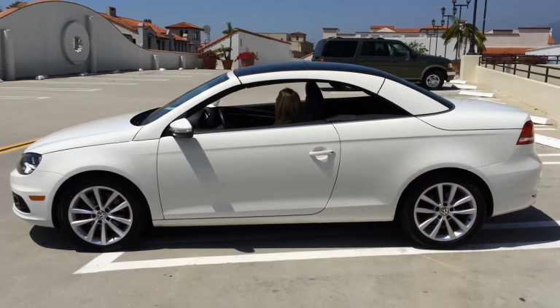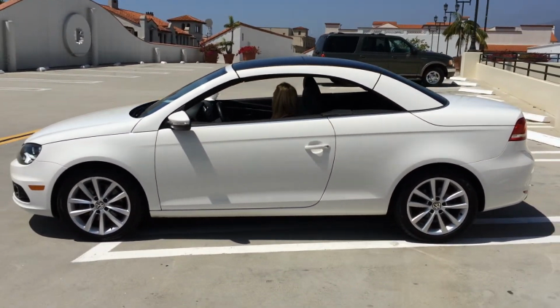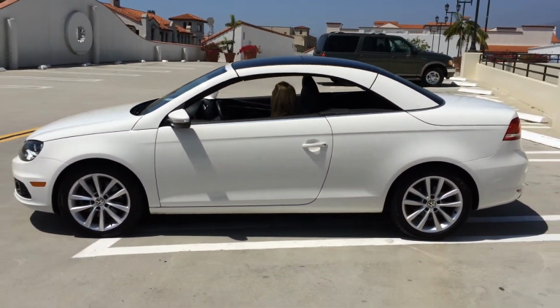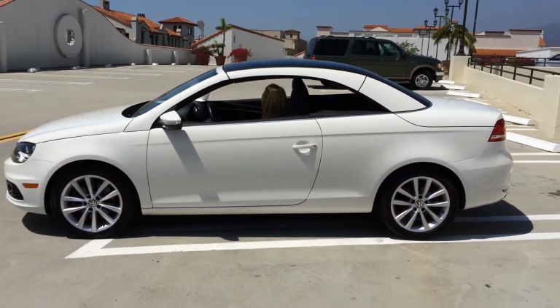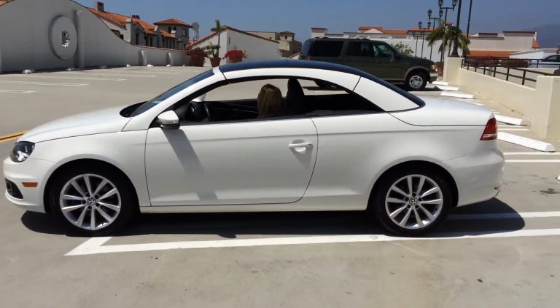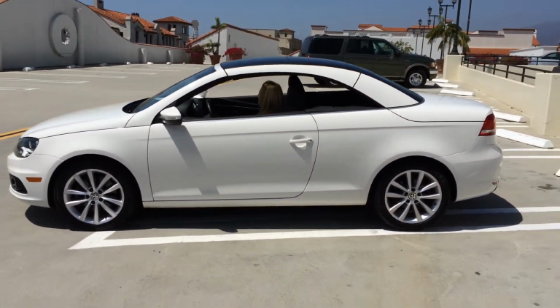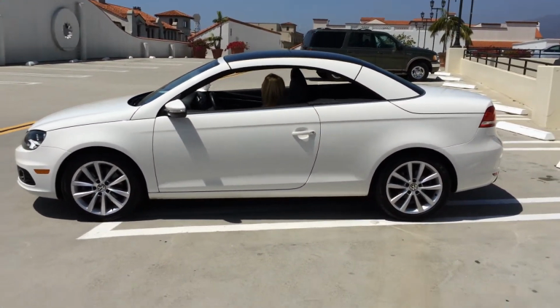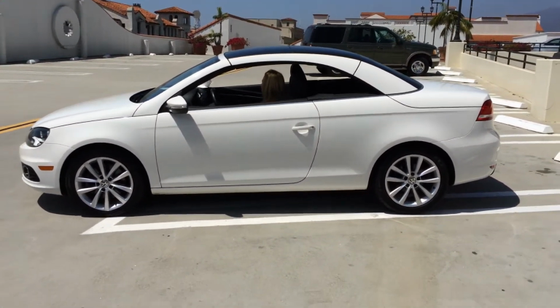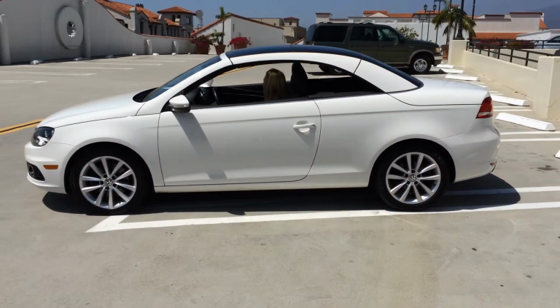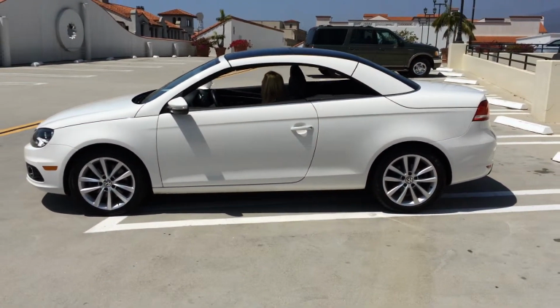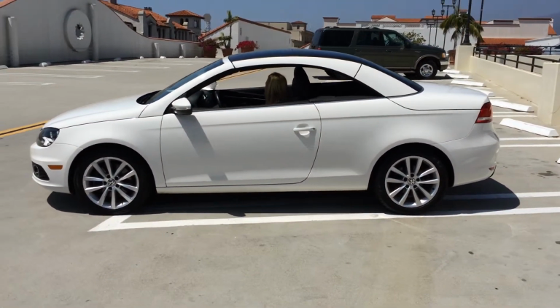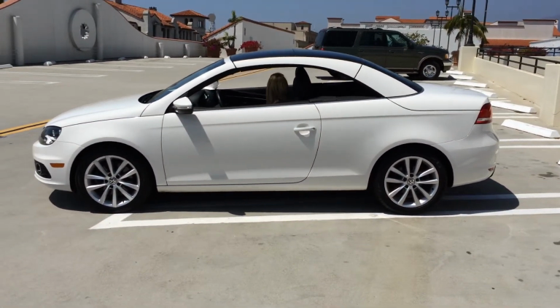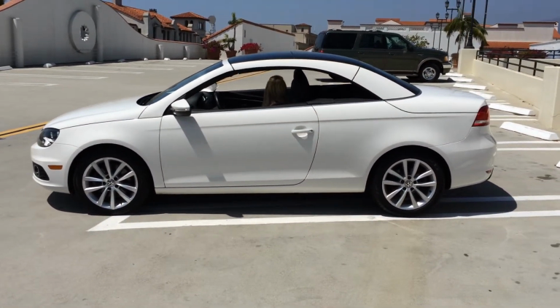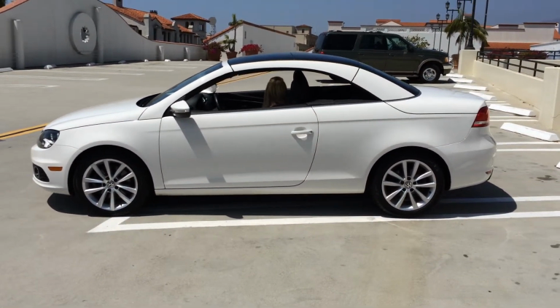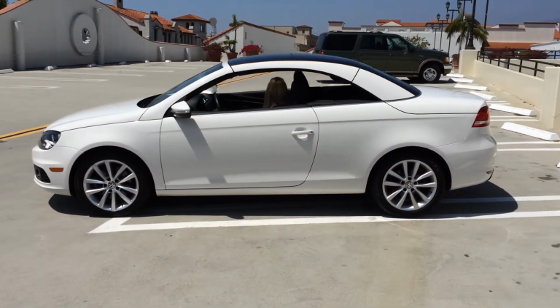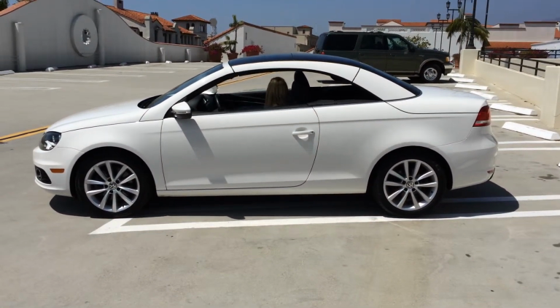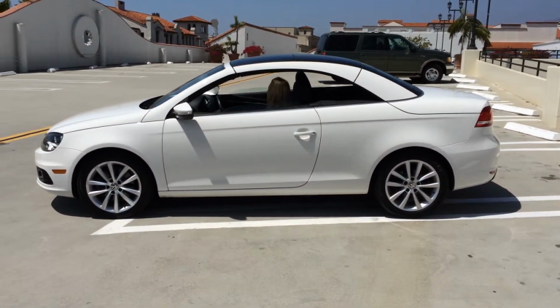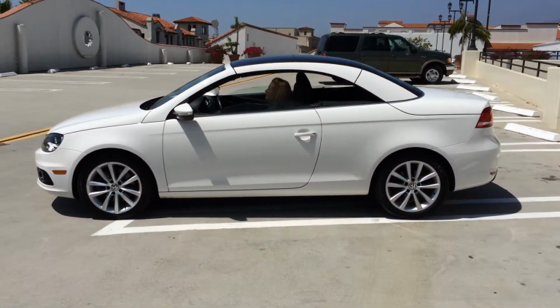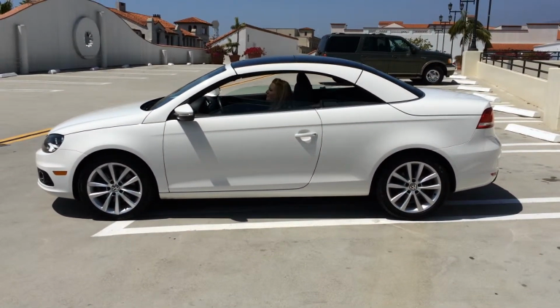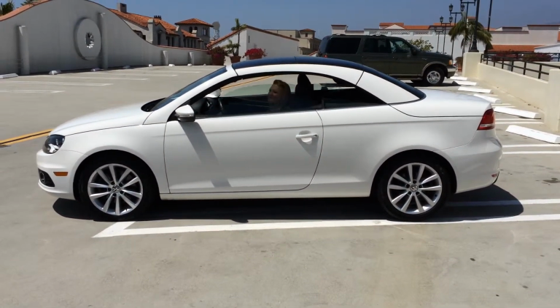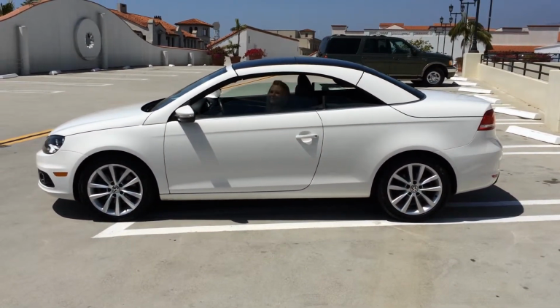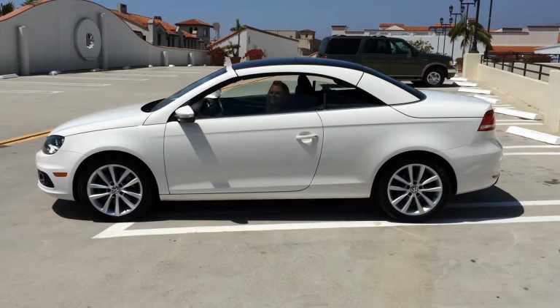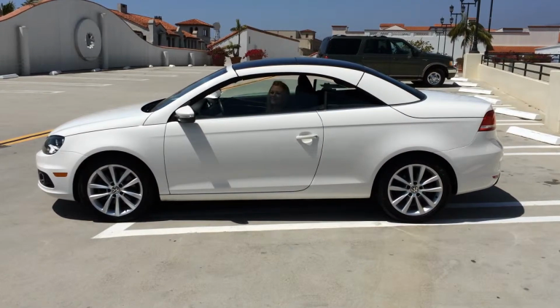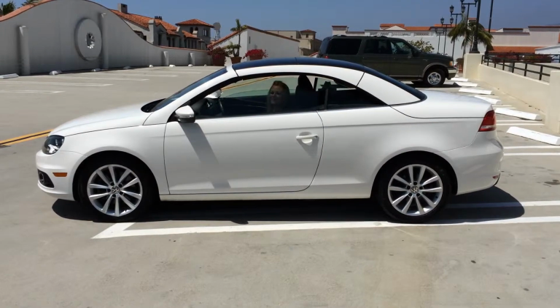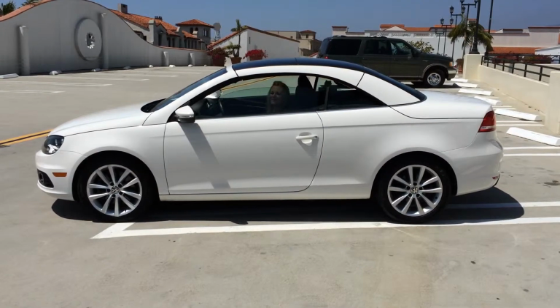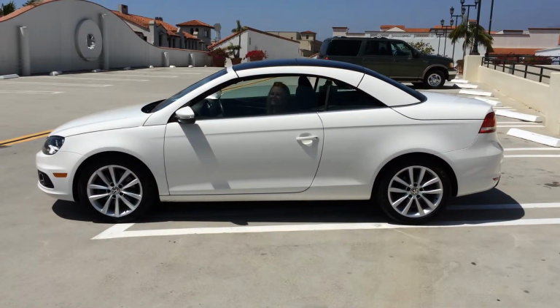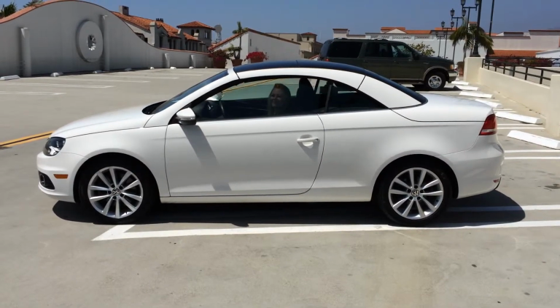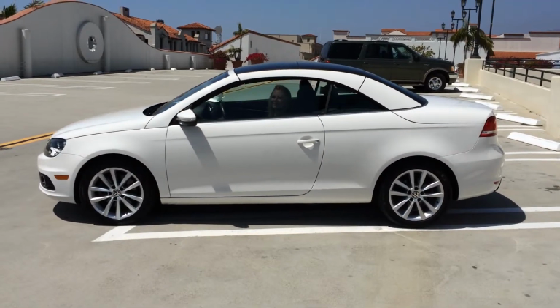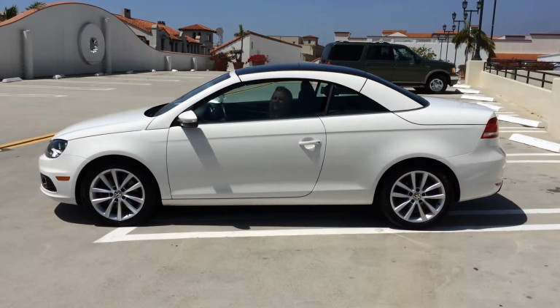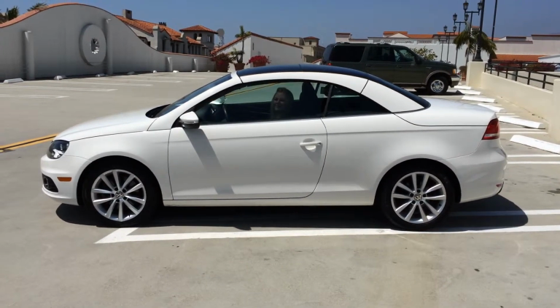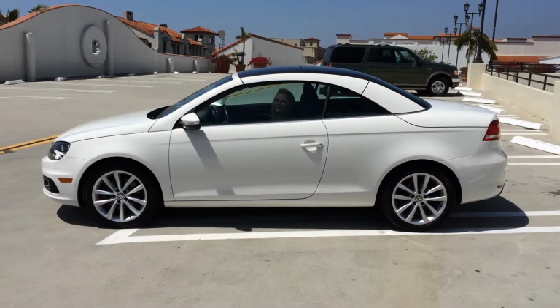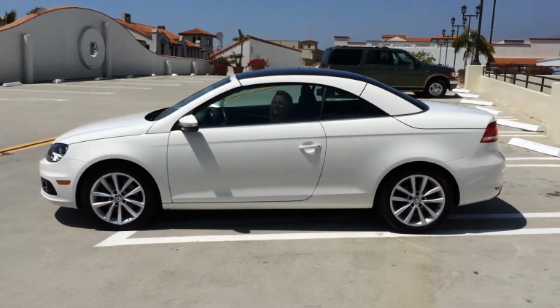Come and take a test drive today at the corner of Chapala and Ortega, downtown Santa Barbara — Santa Barbara Volkswagen.